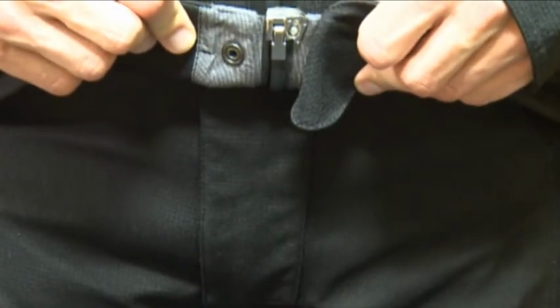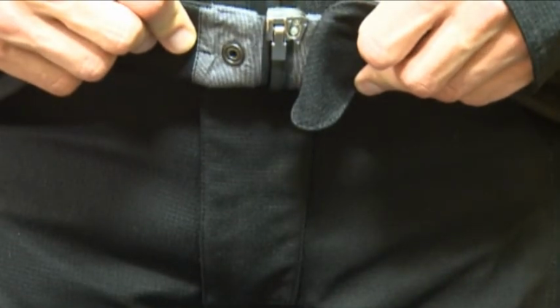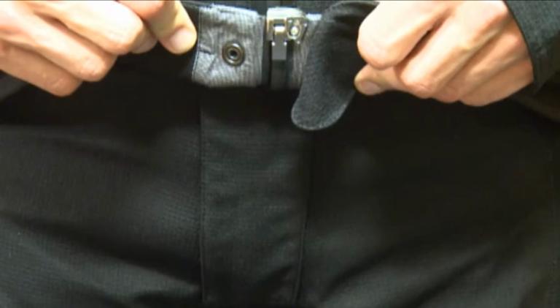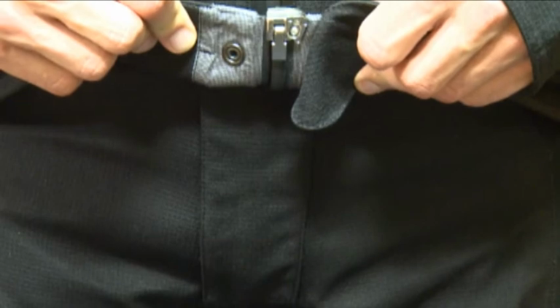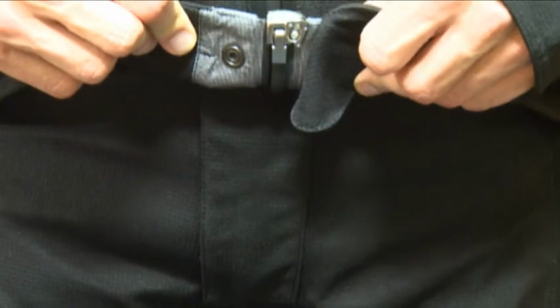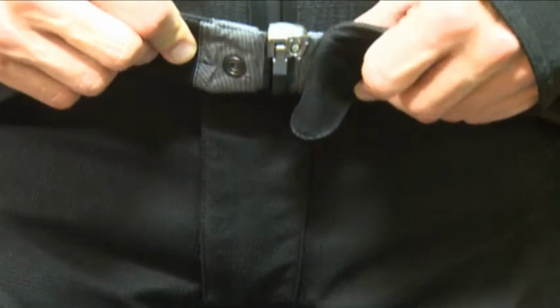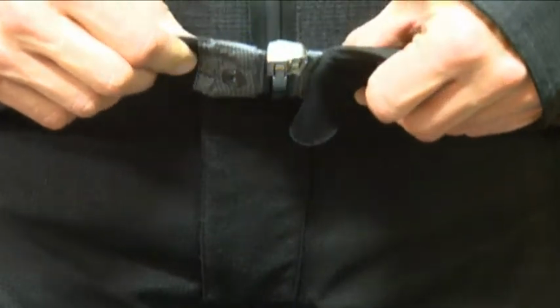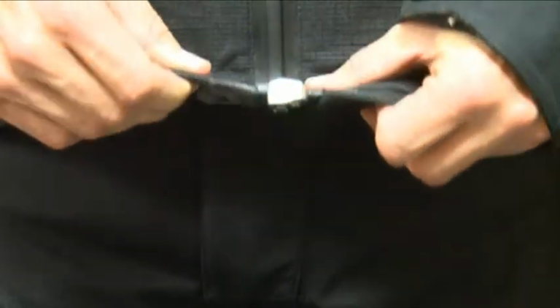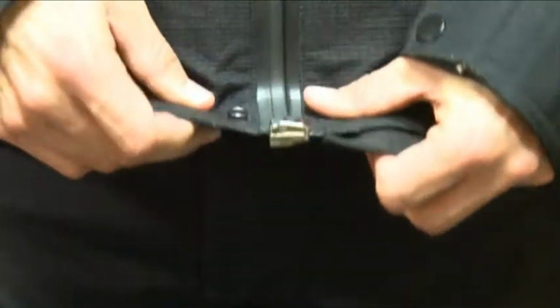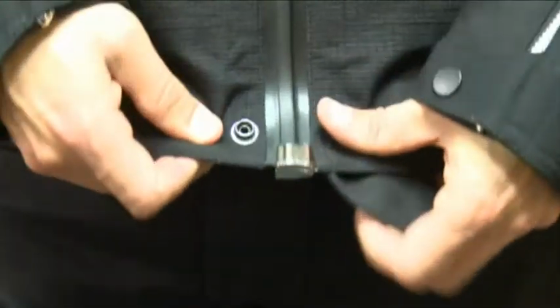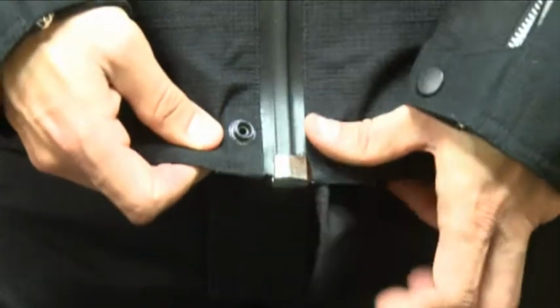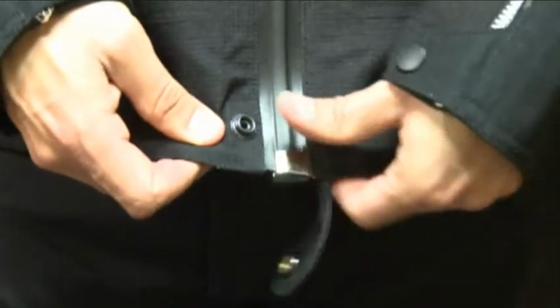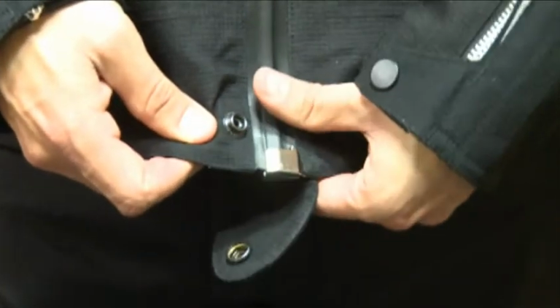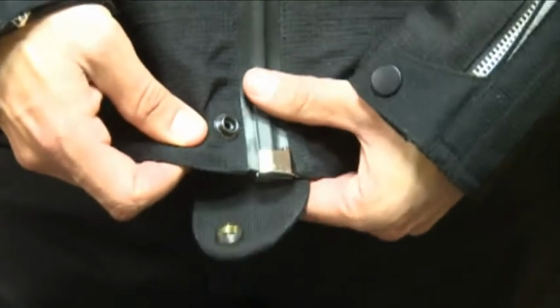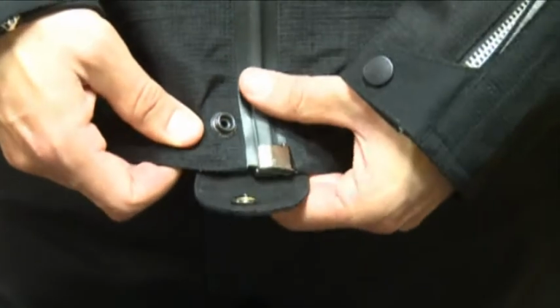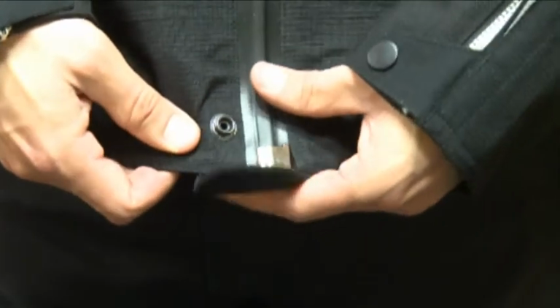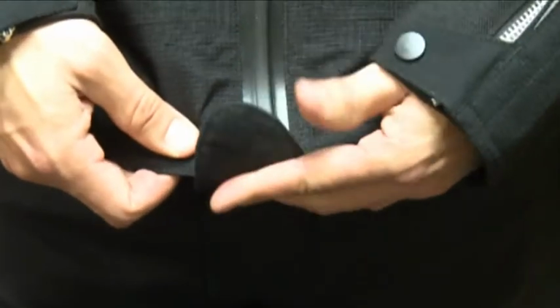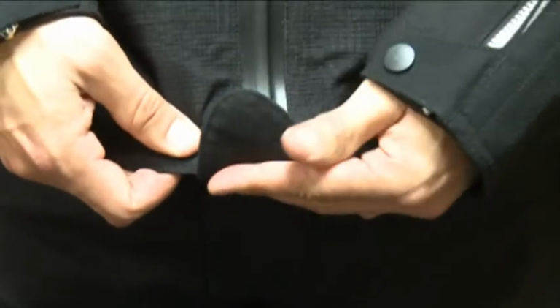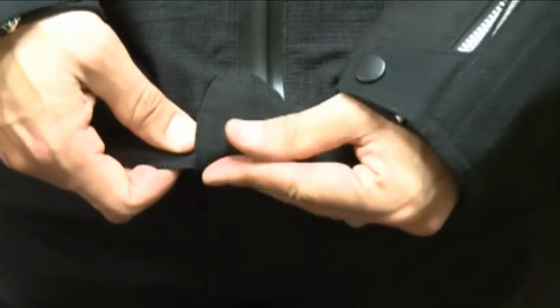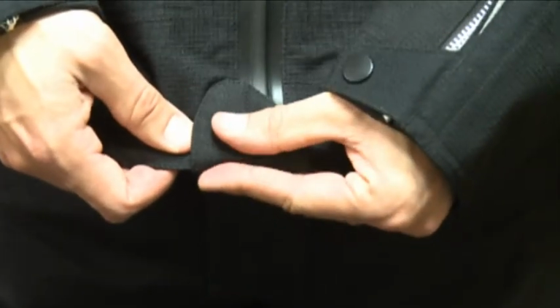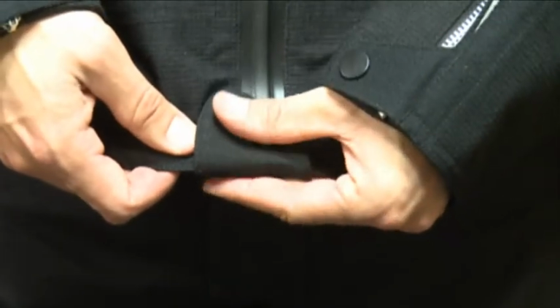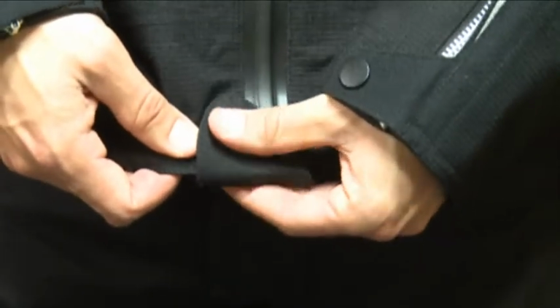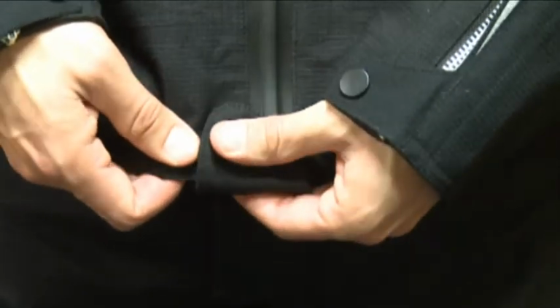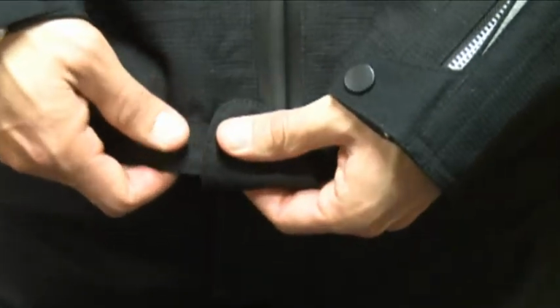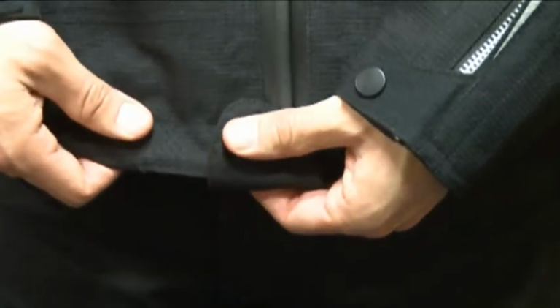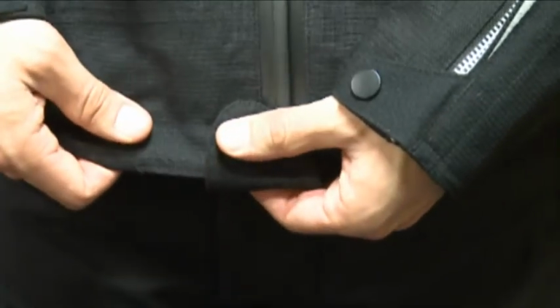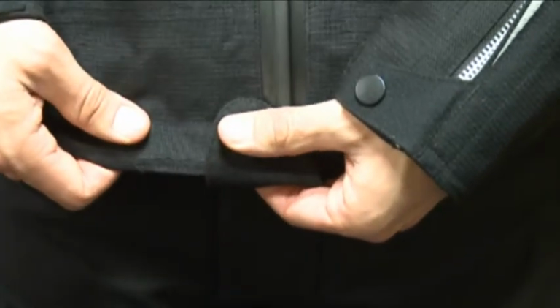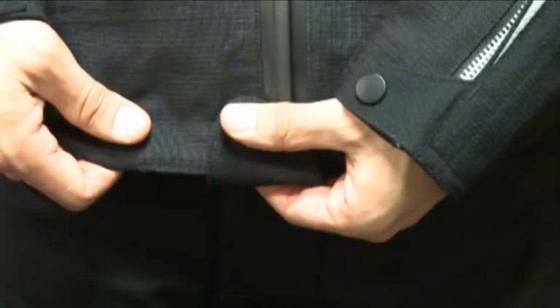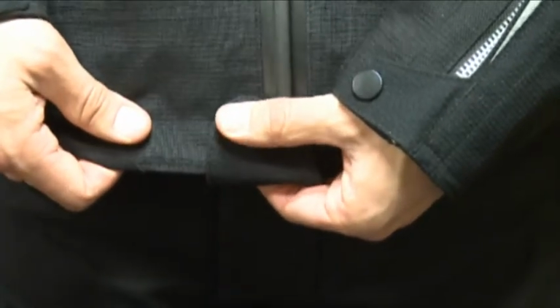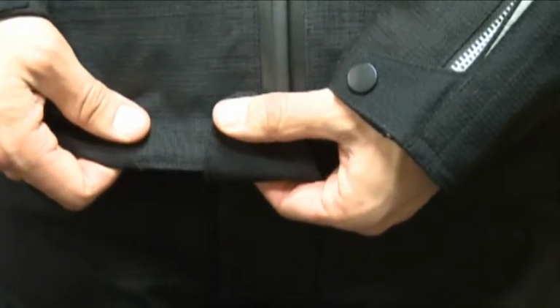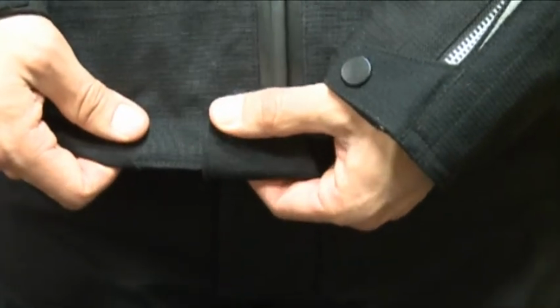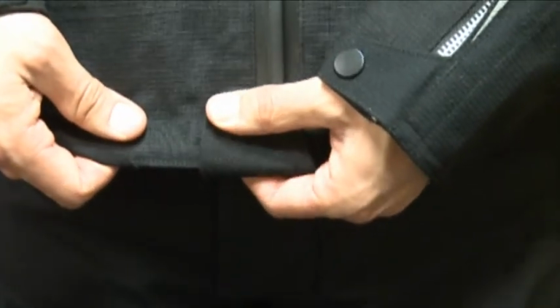Finally, close the bottom tab to prevent any contact between the stopper and your bike.